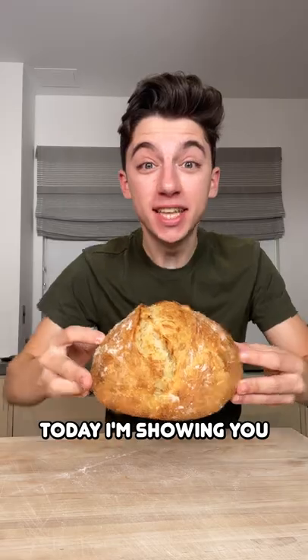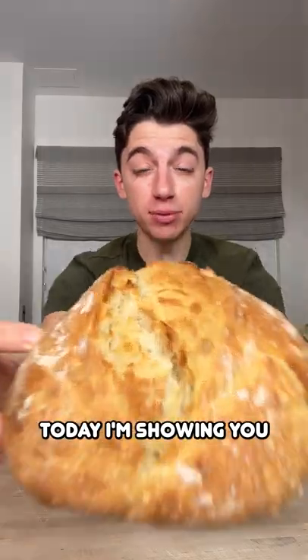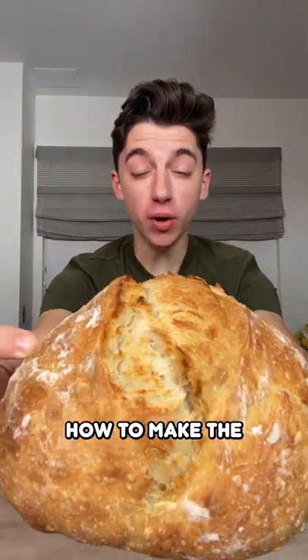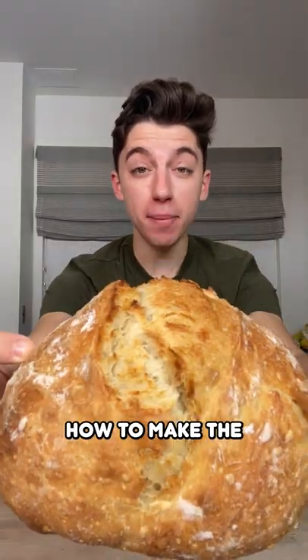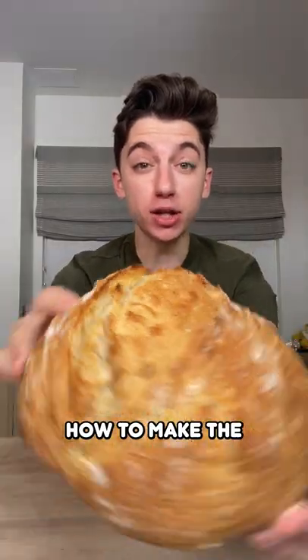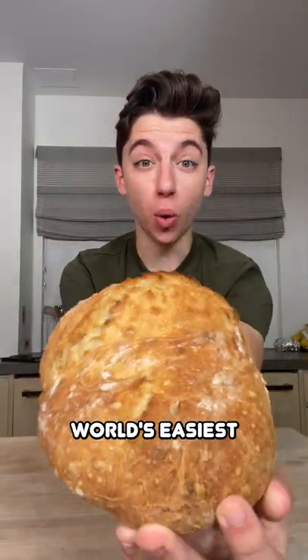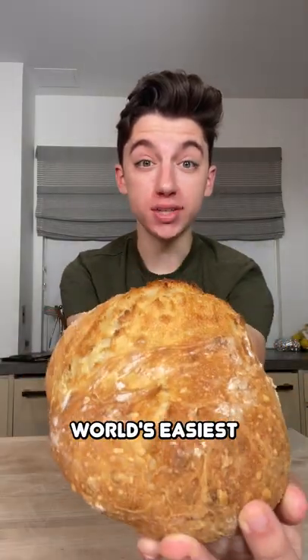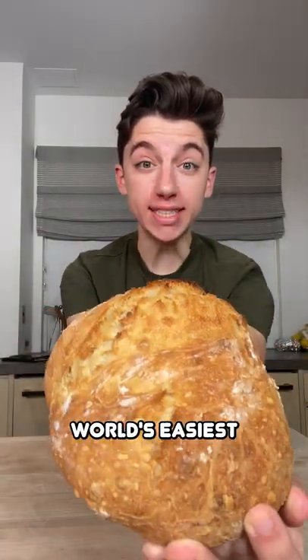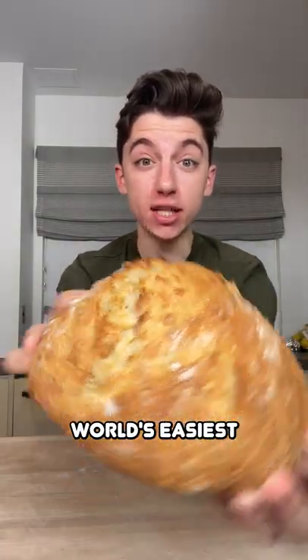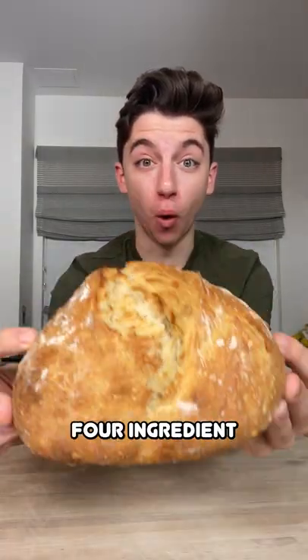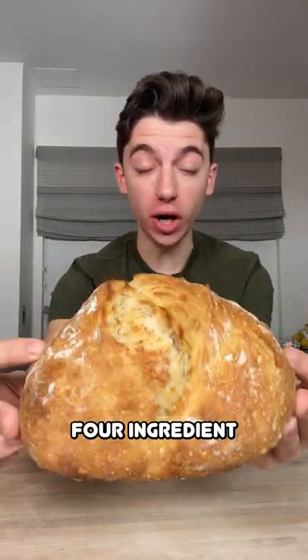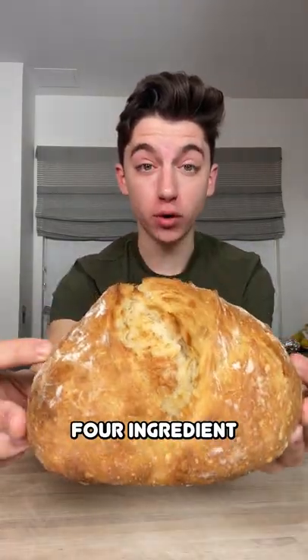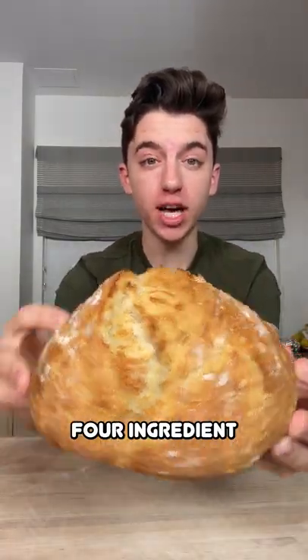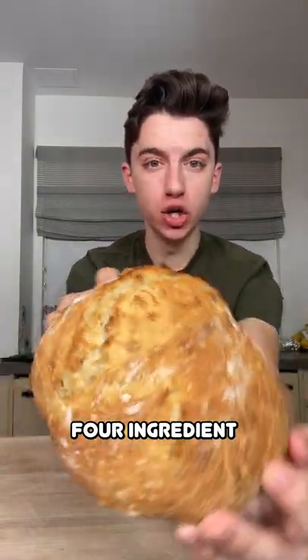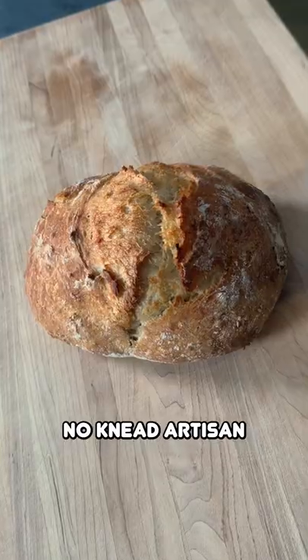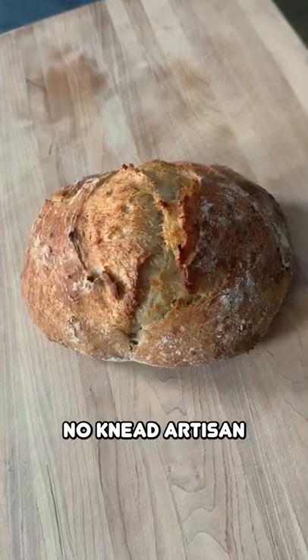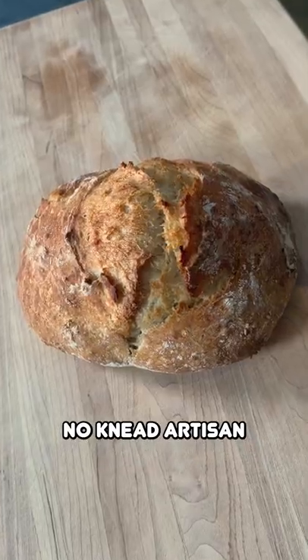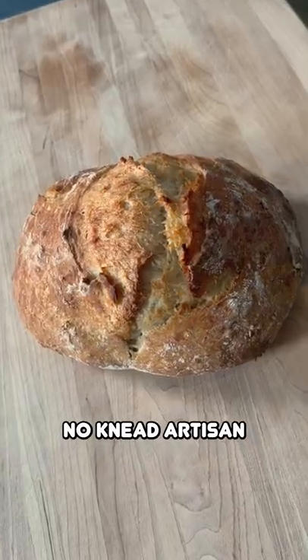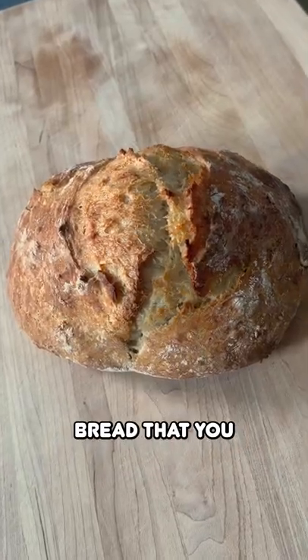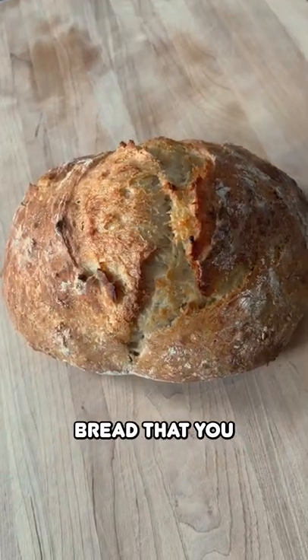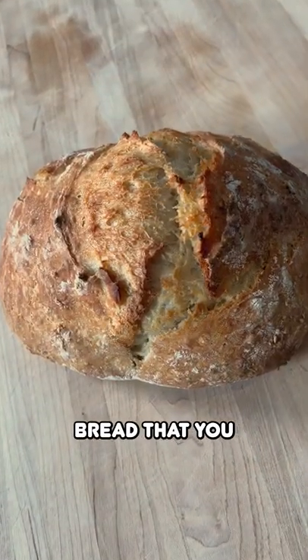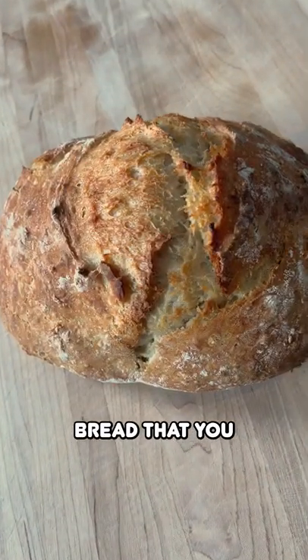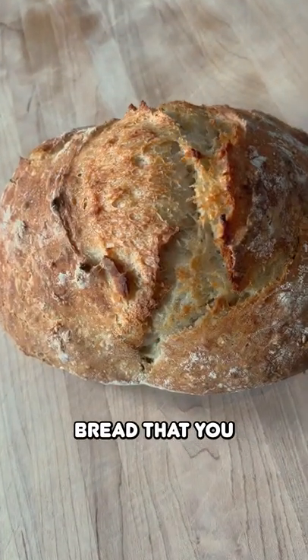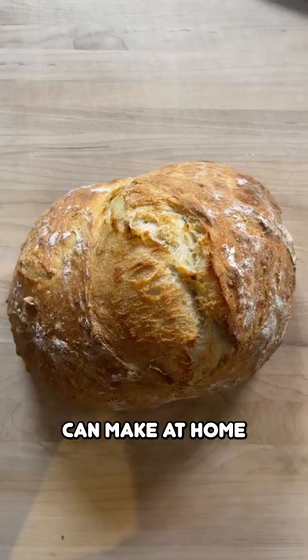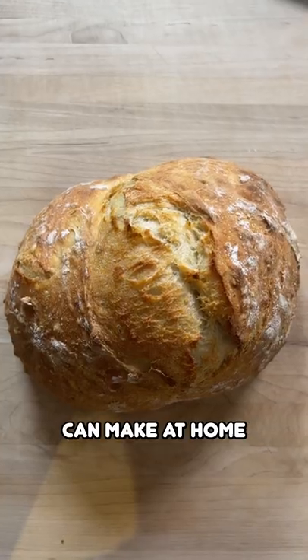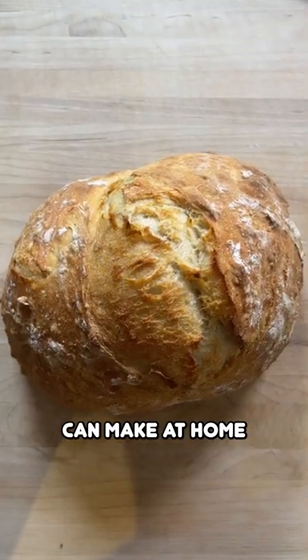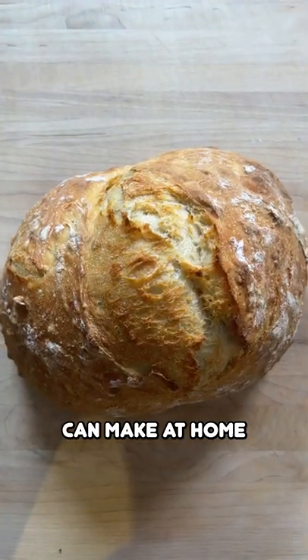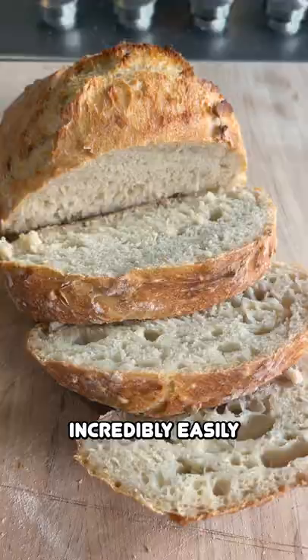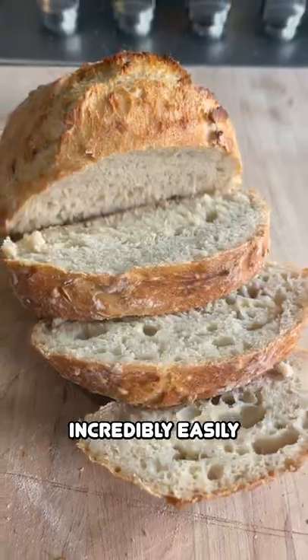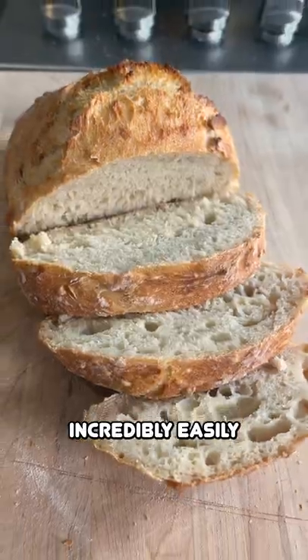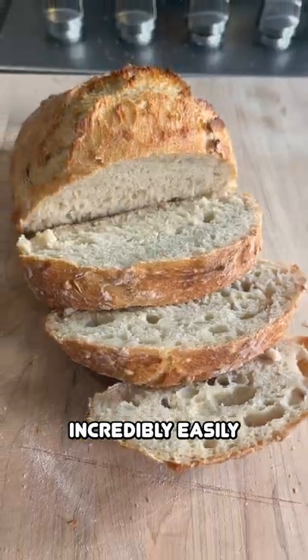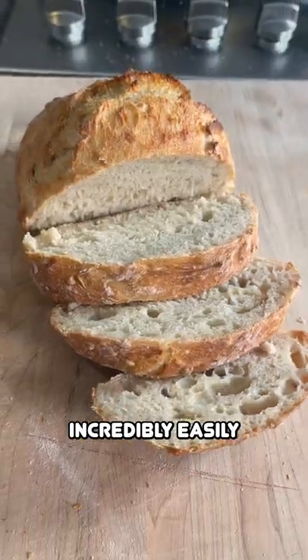Today I'm showing you how to make the world's easiest four ingredient no-knead artisan bread that you can make at home incredibly easily.